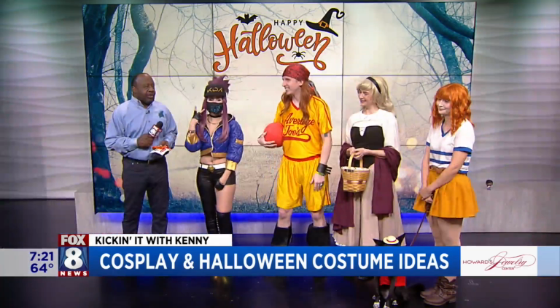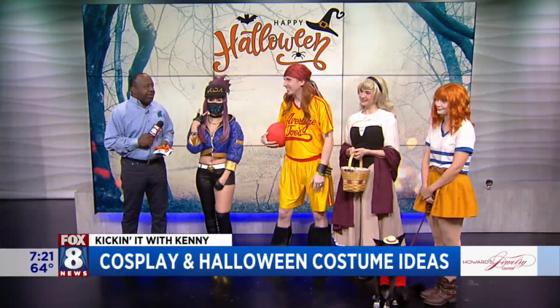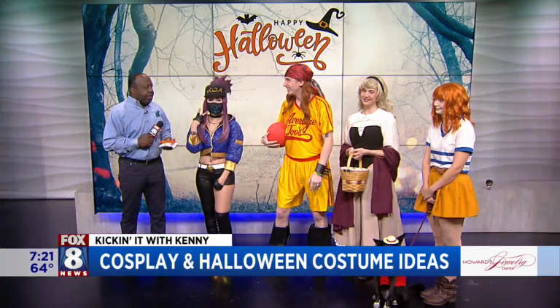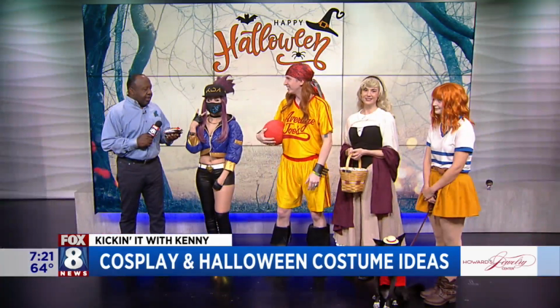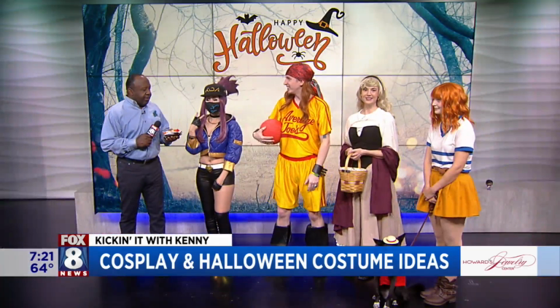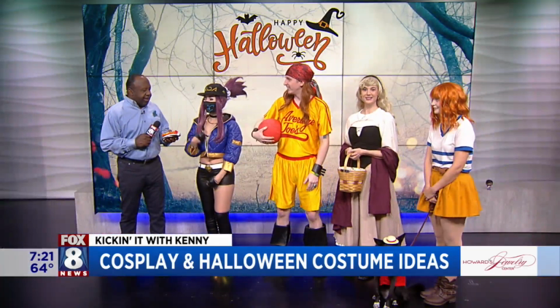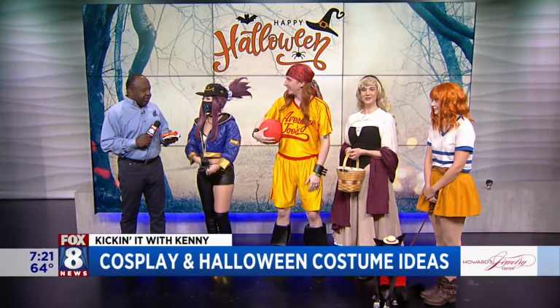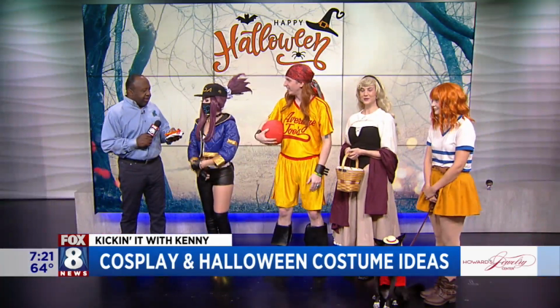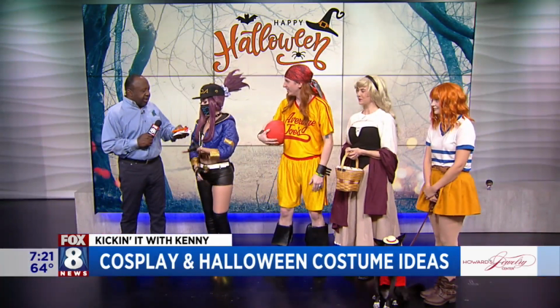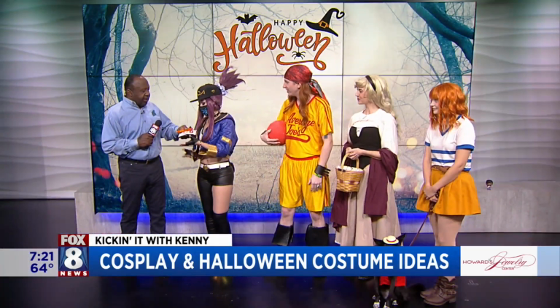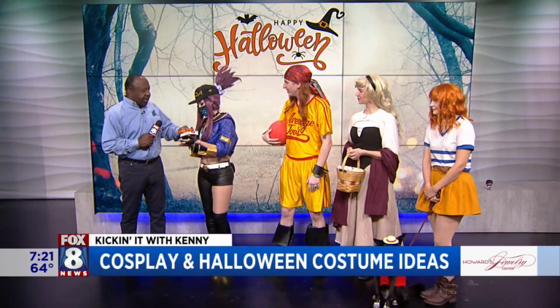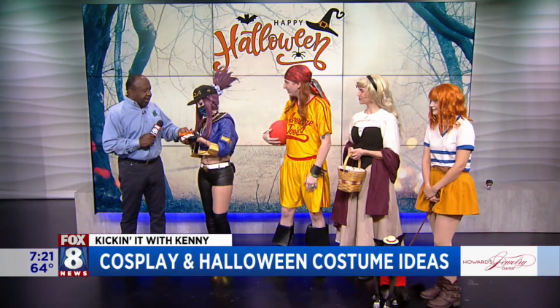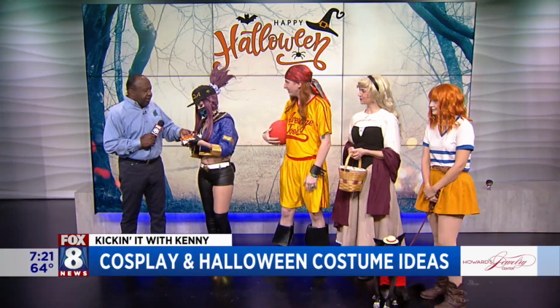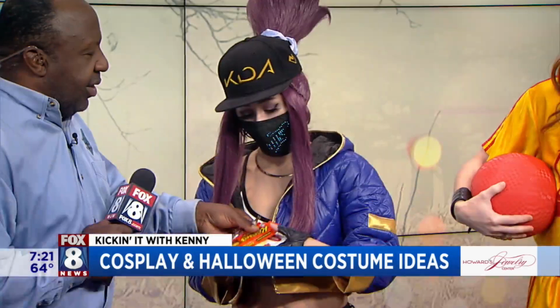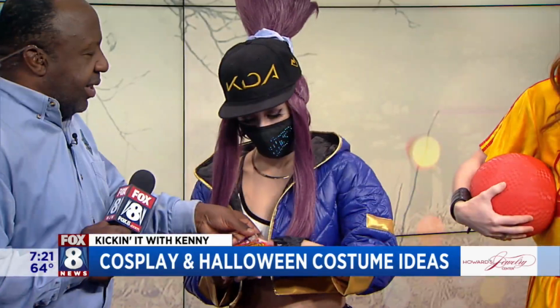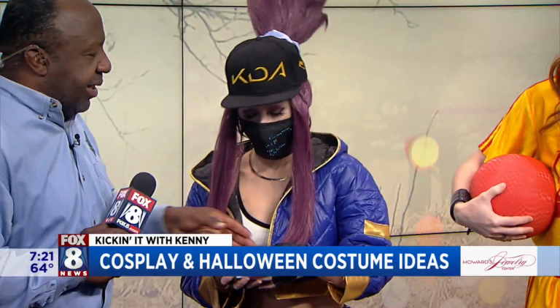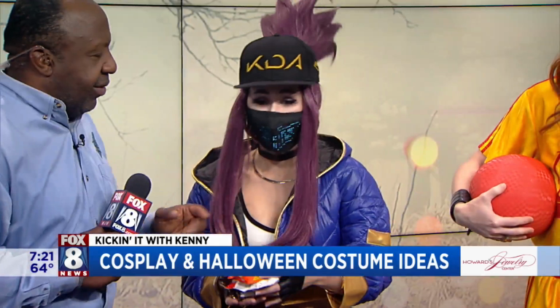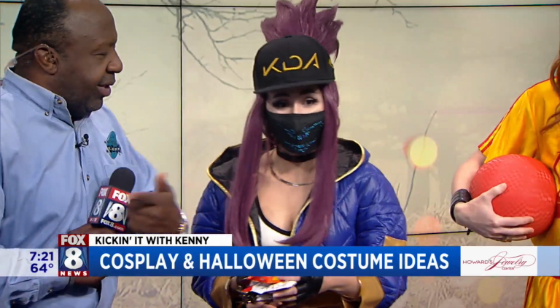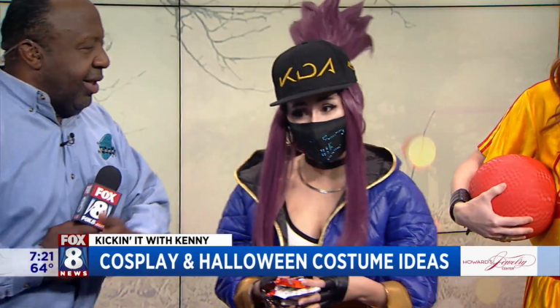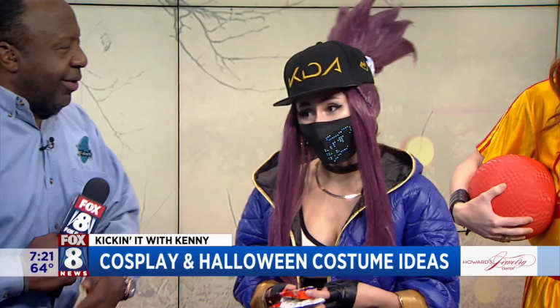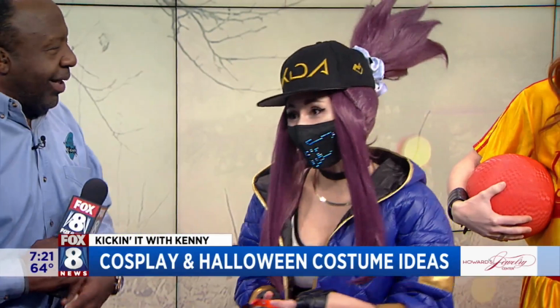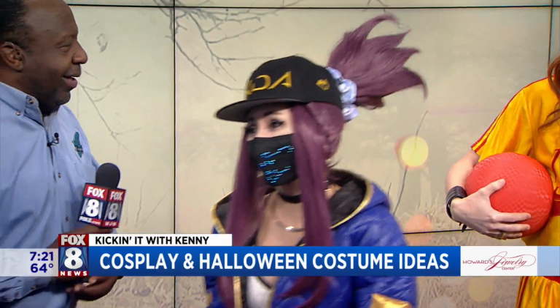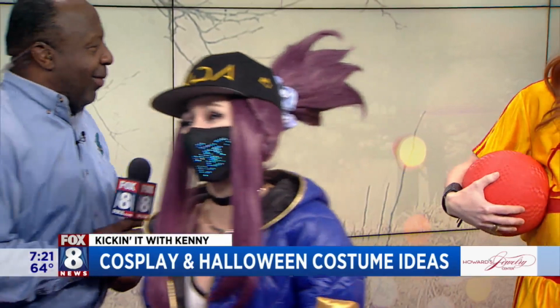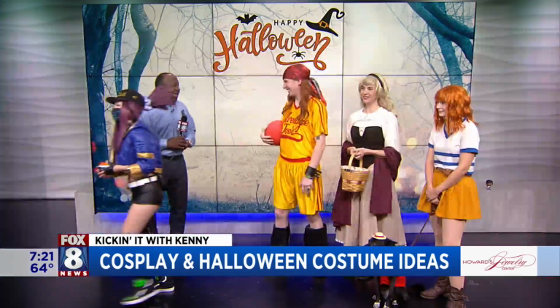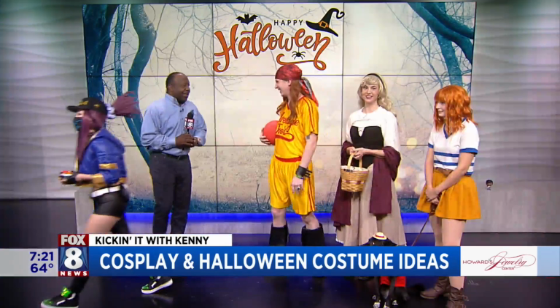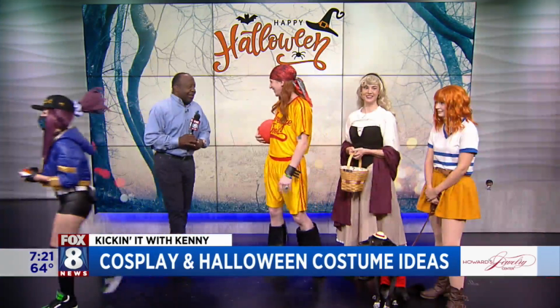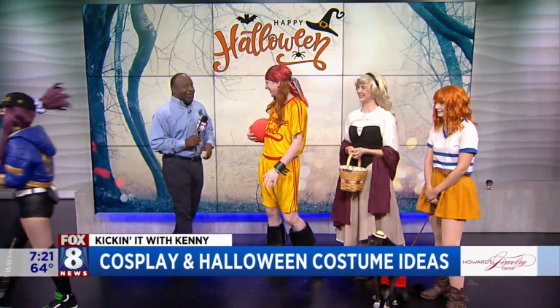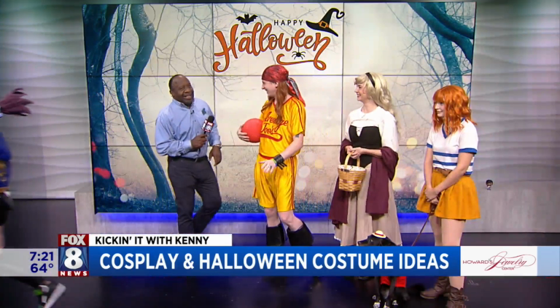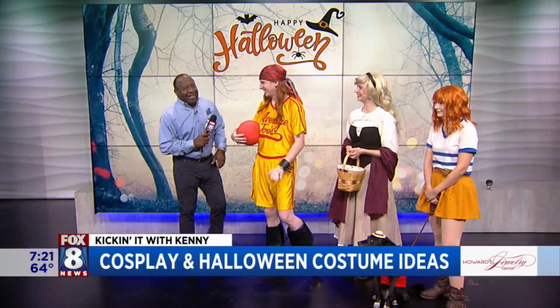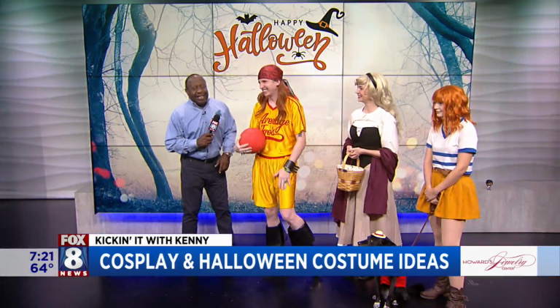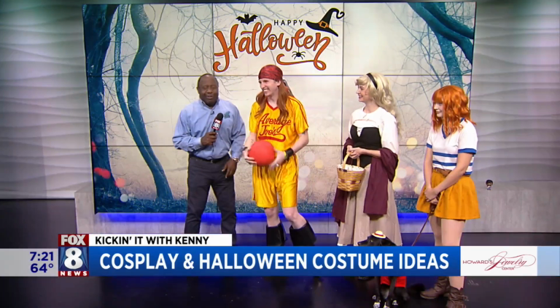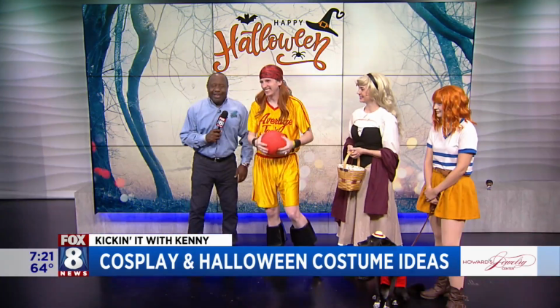First of all, Paige, Wayne wanted some candy — could you go take that over? Okay. All right, Dwayne, well I'll talk to our cosplayers.